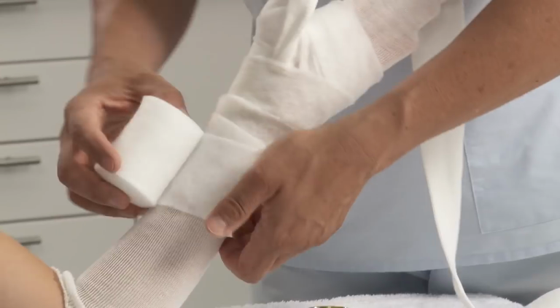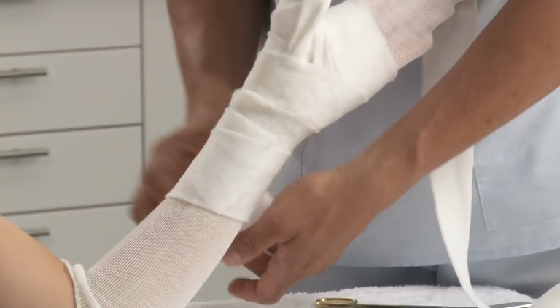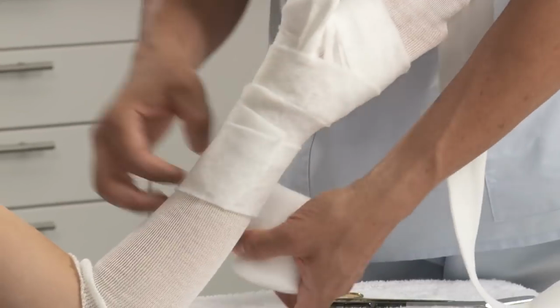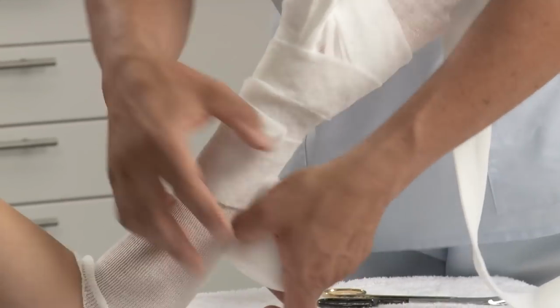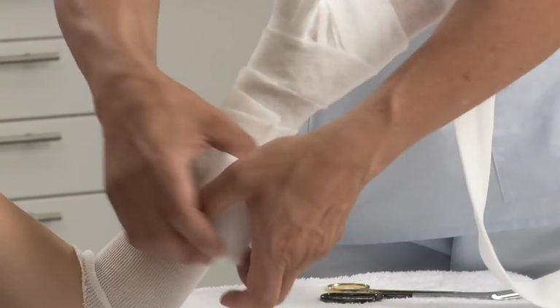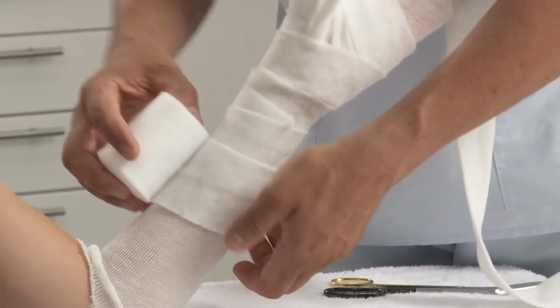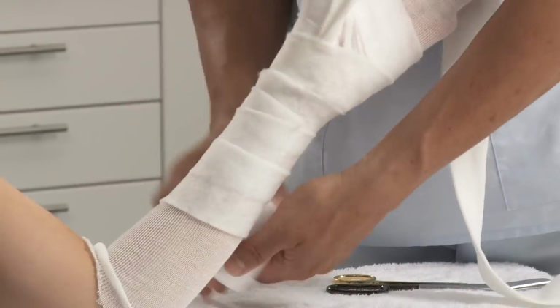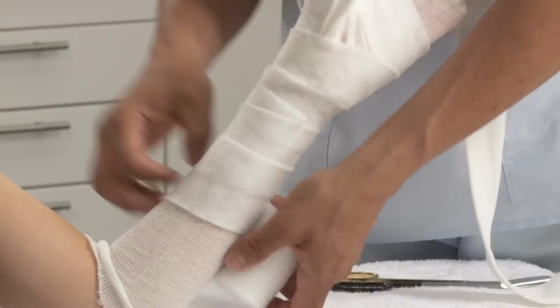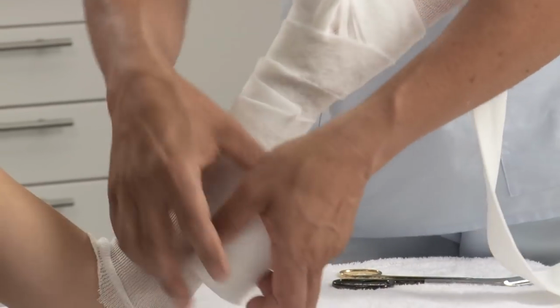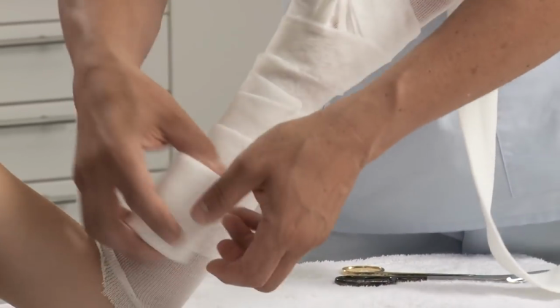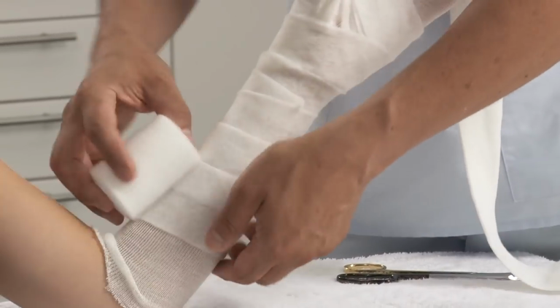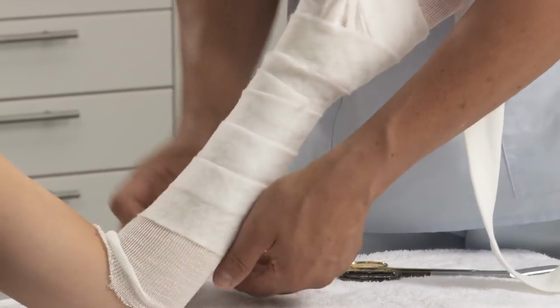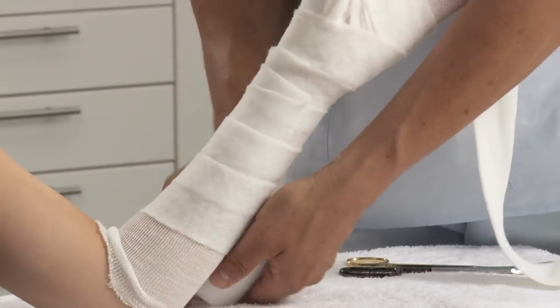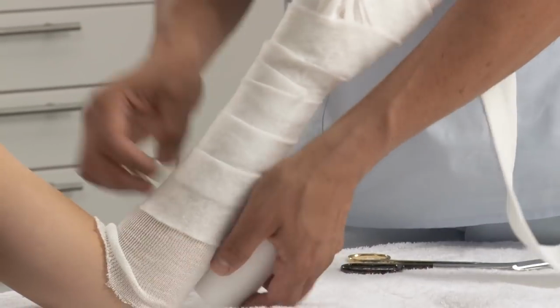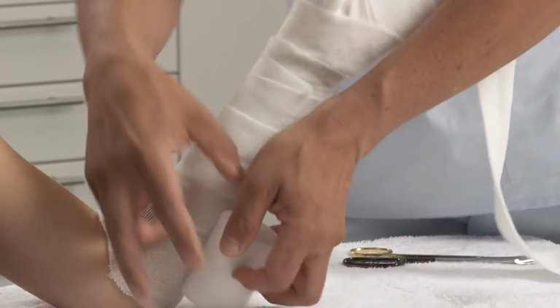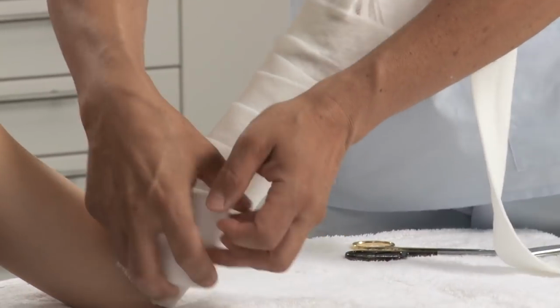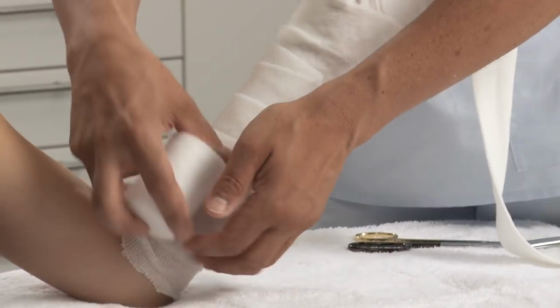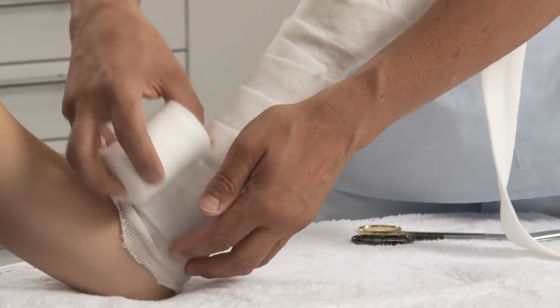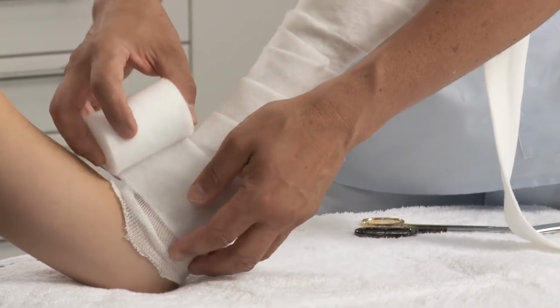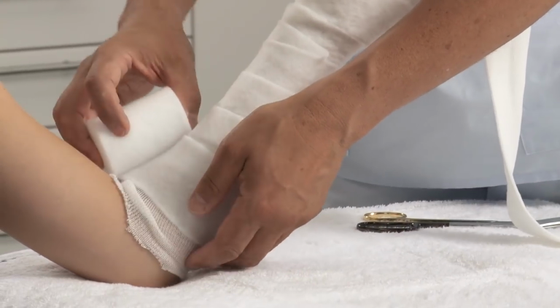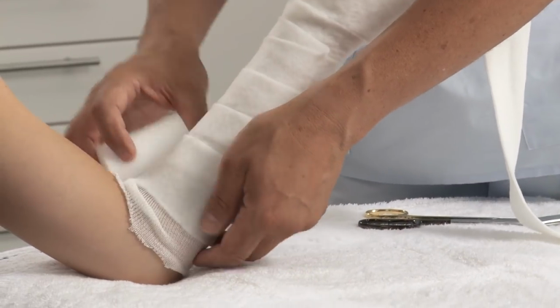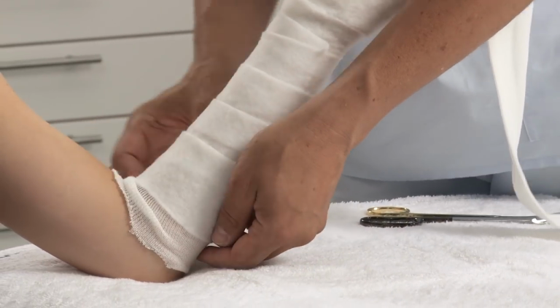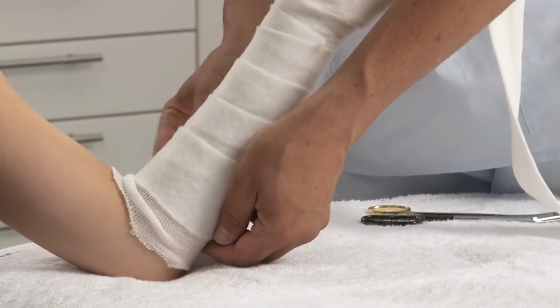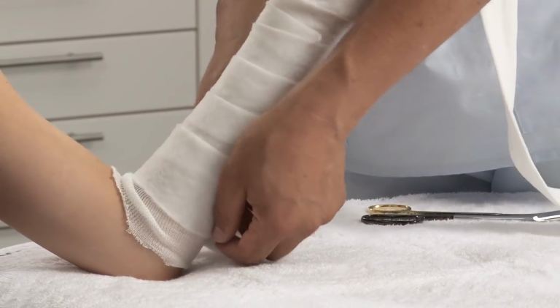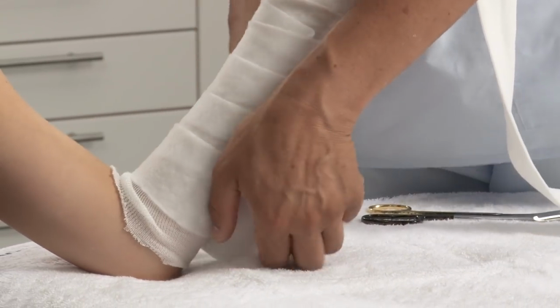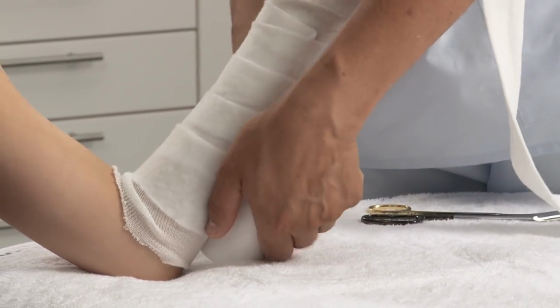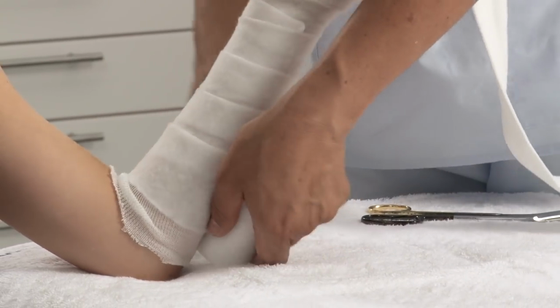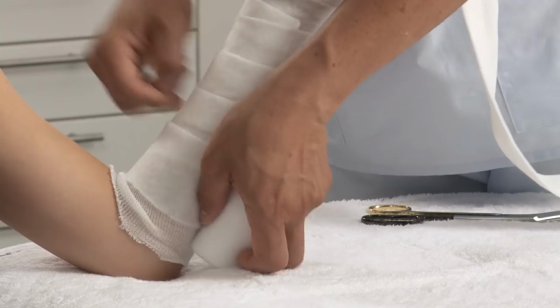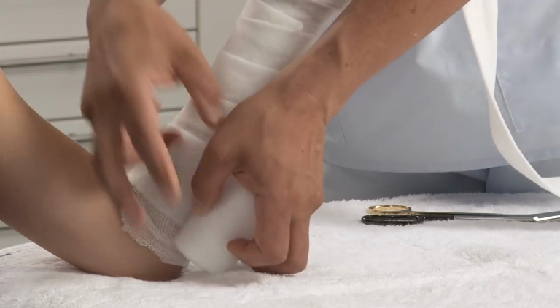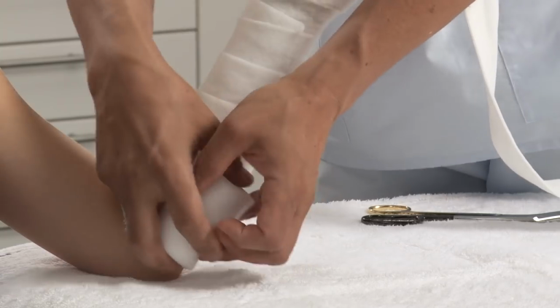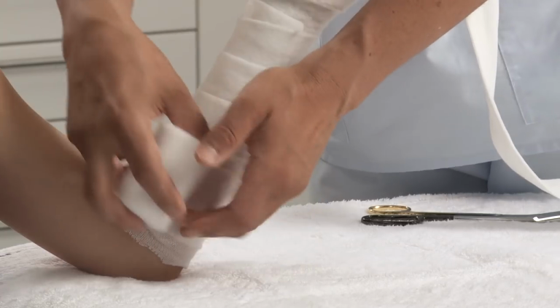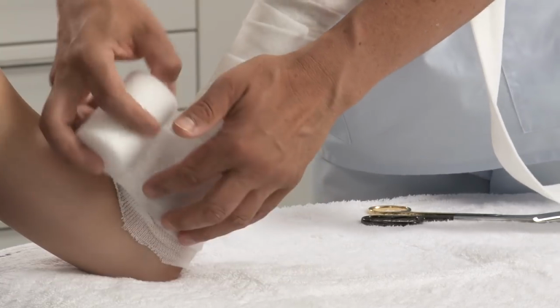With a wider bandage, wrap around the lower arm, working proximally with a 50% overlap.